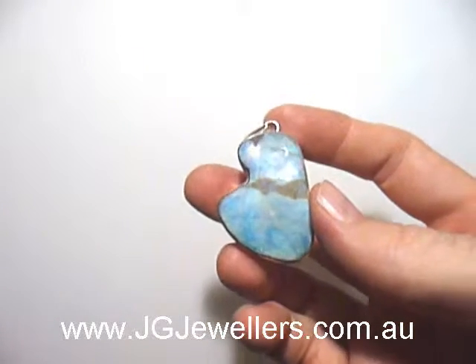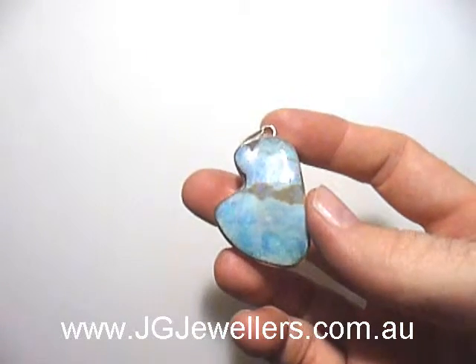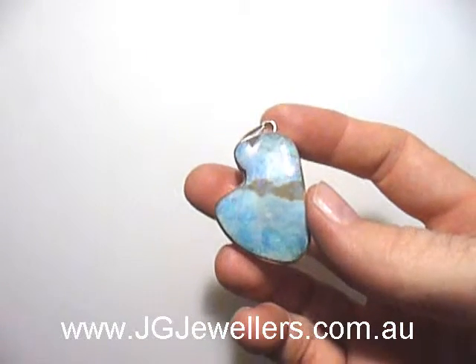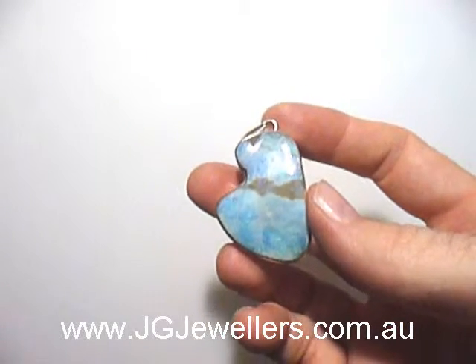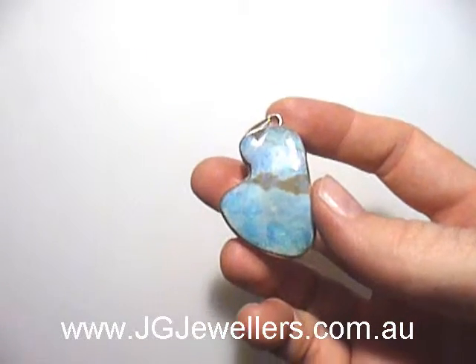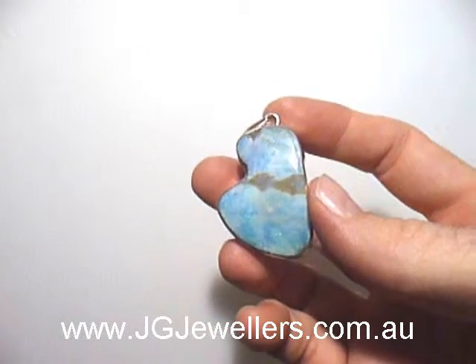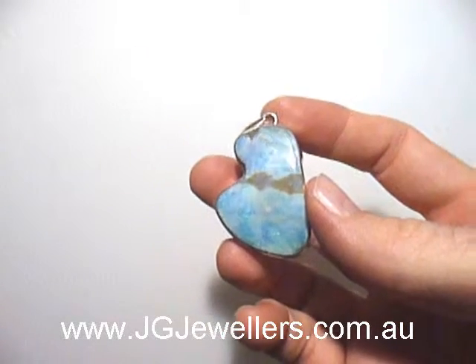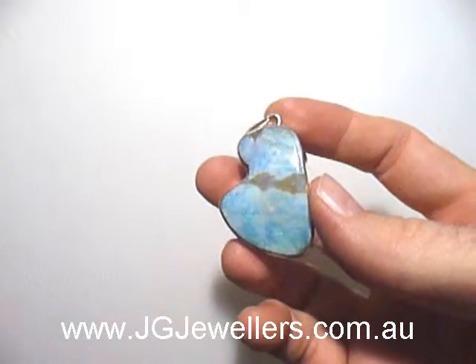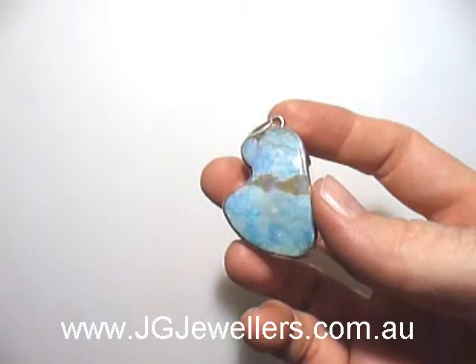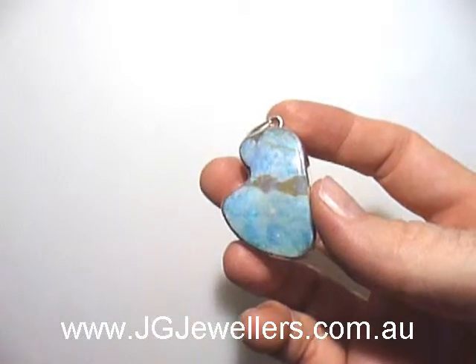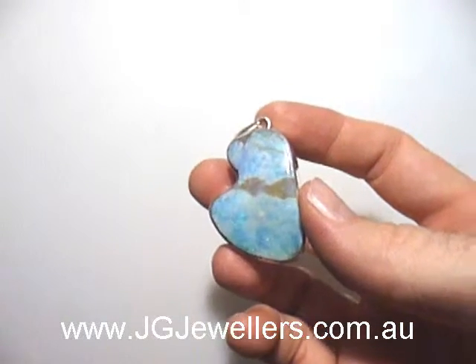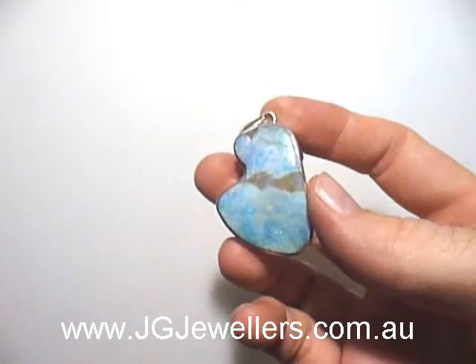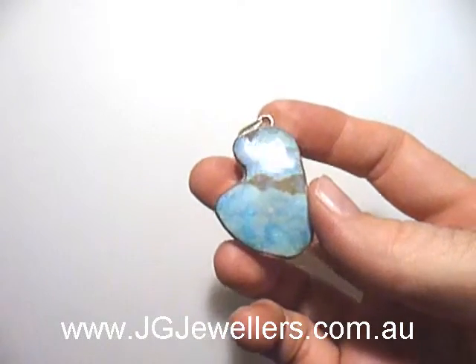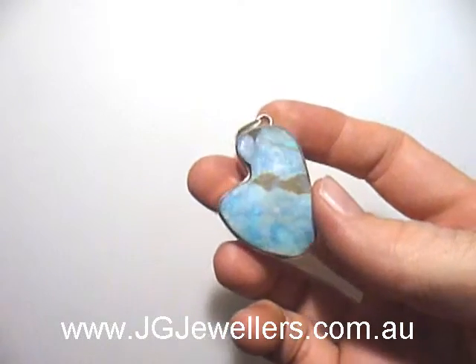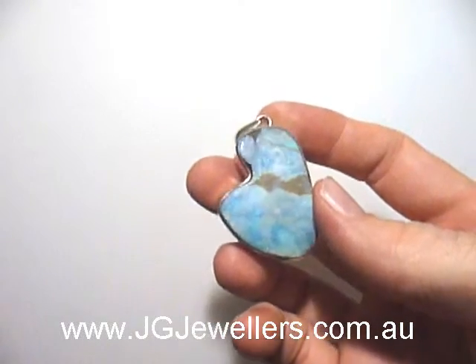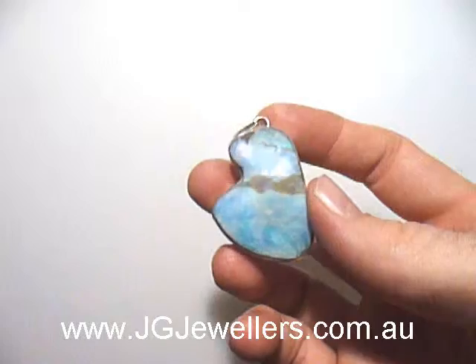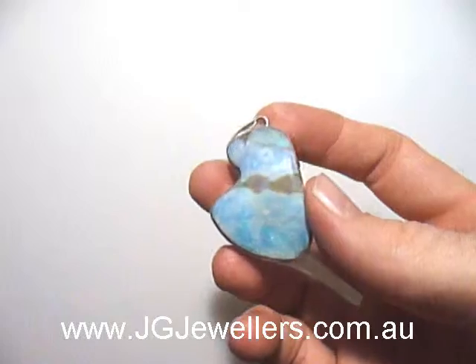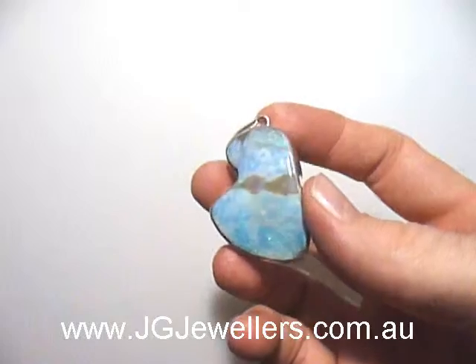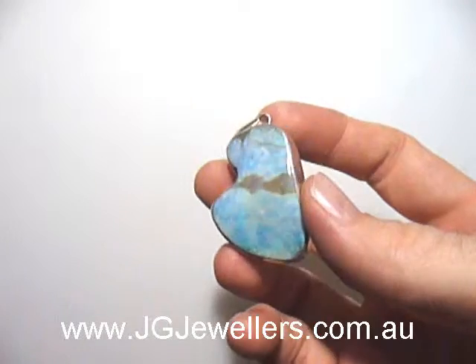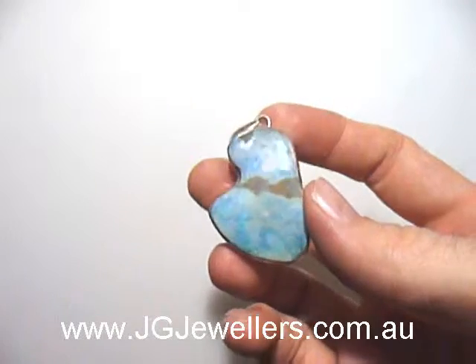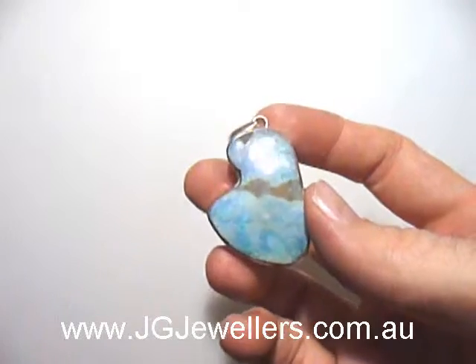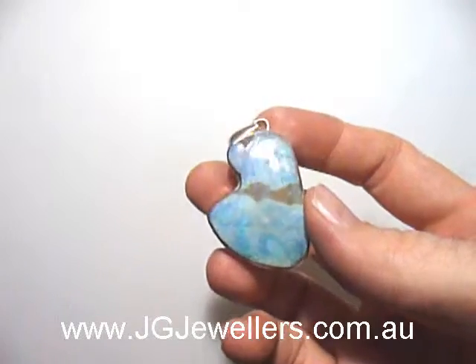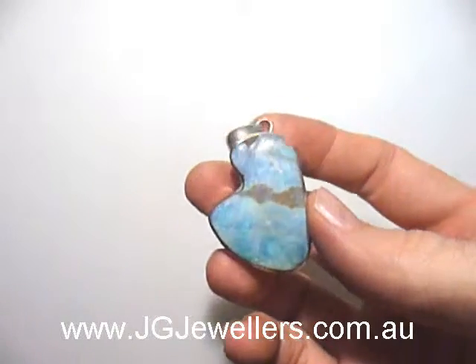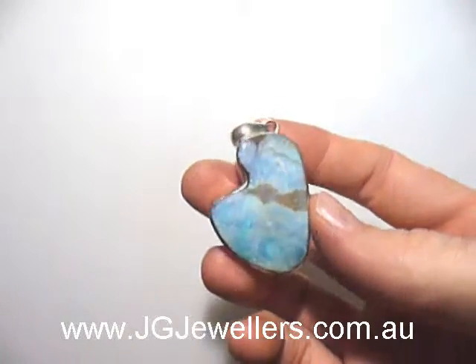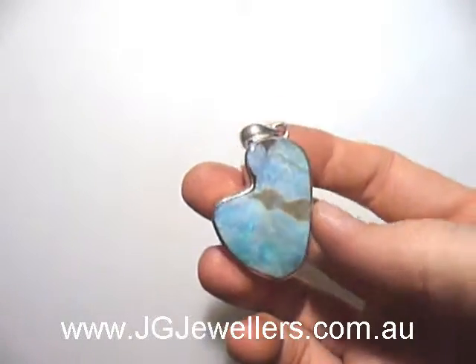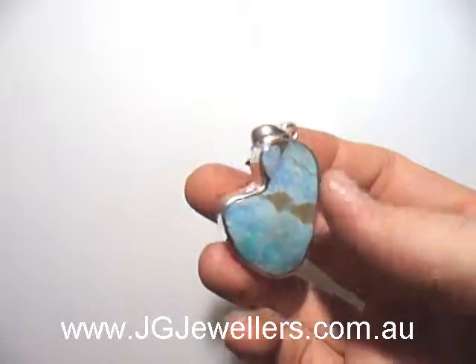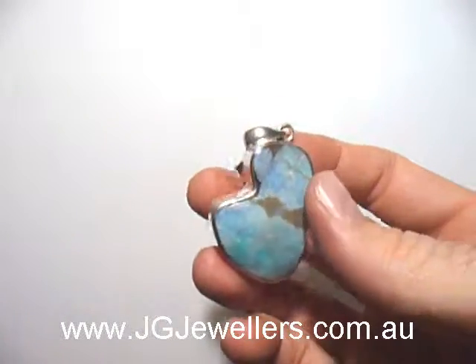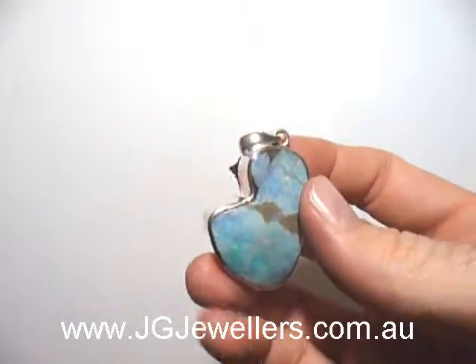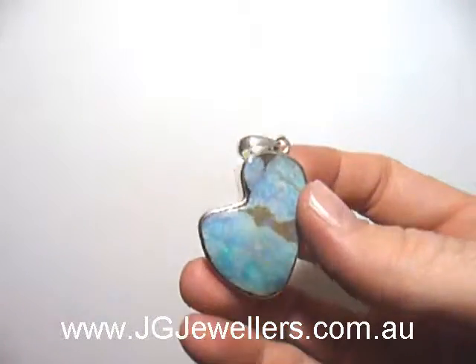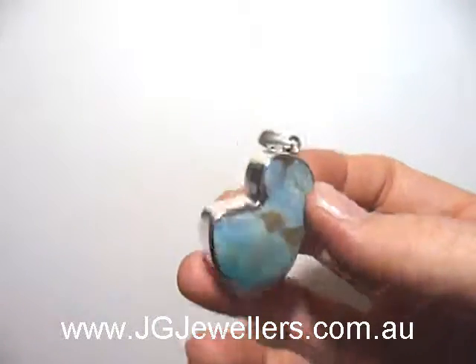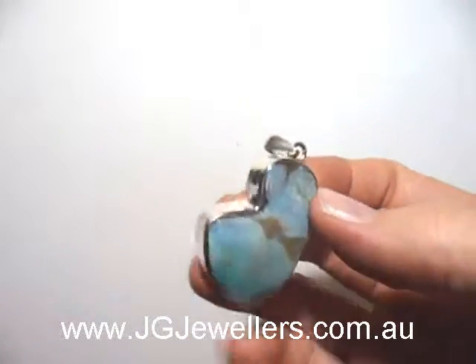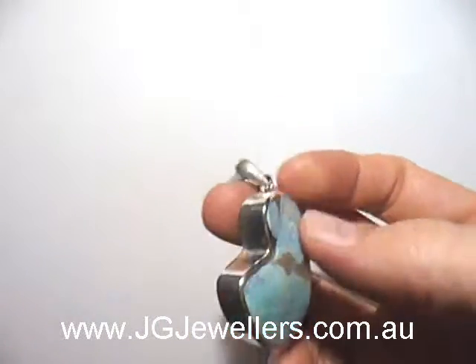You can find that at www.jgjewelers.com.au.